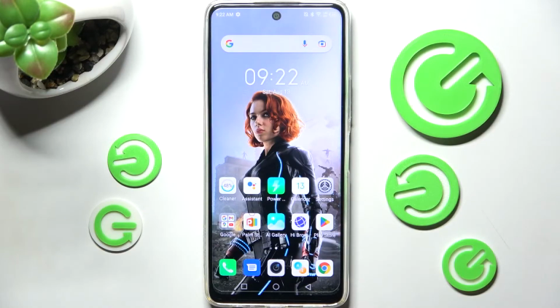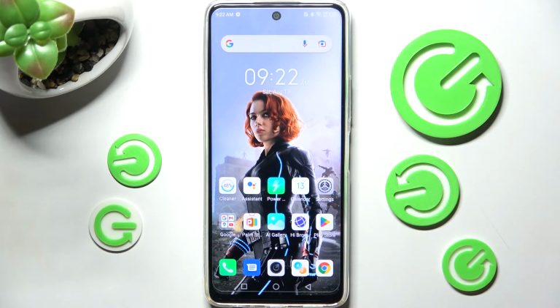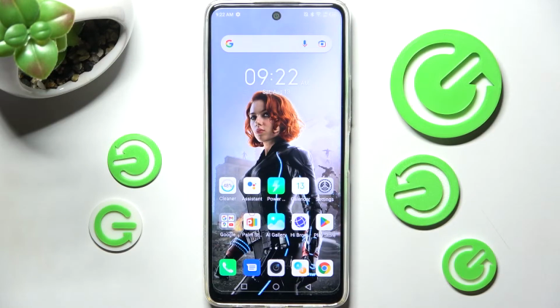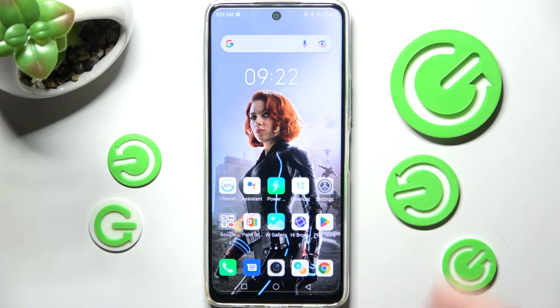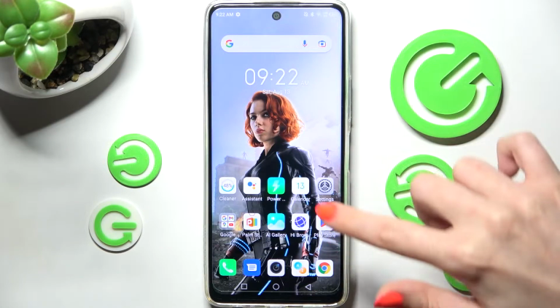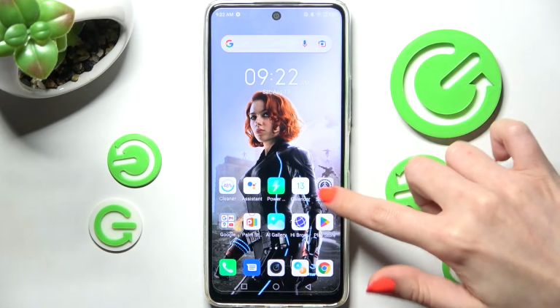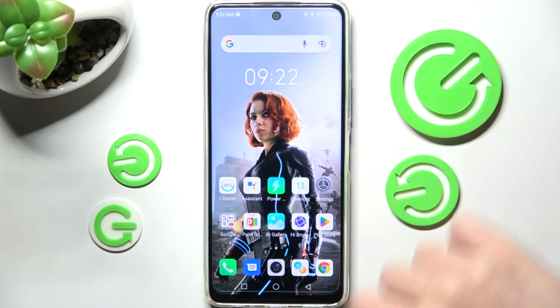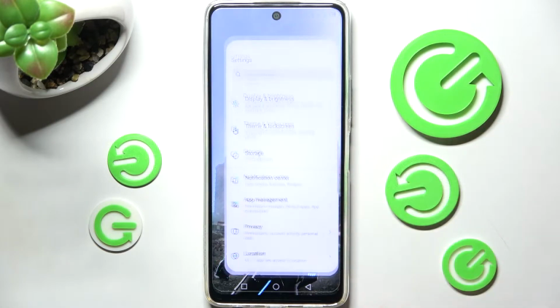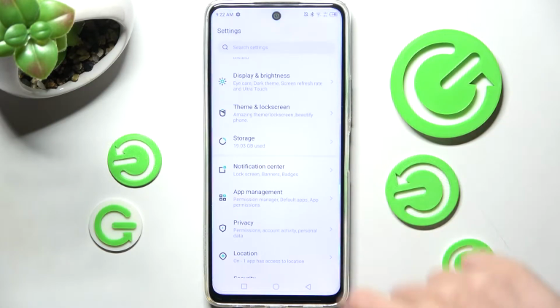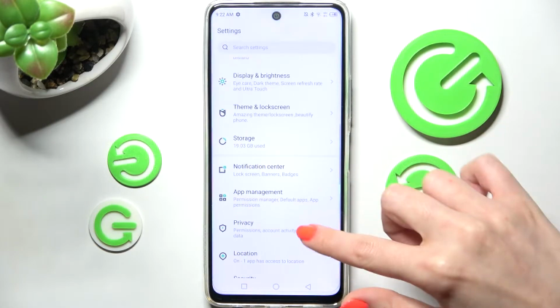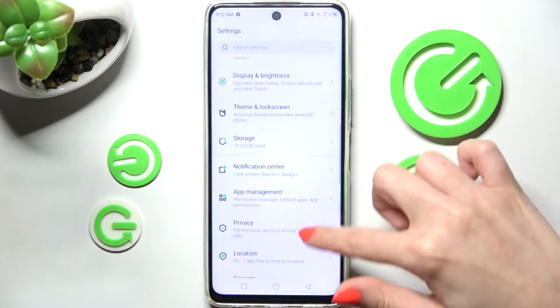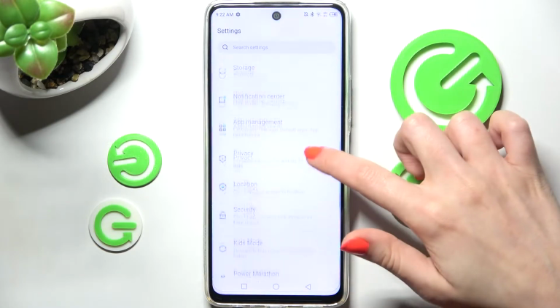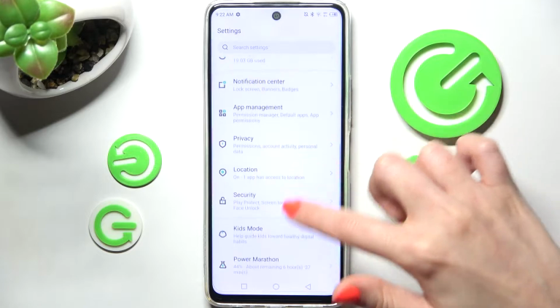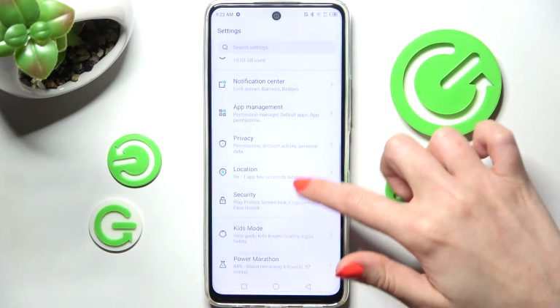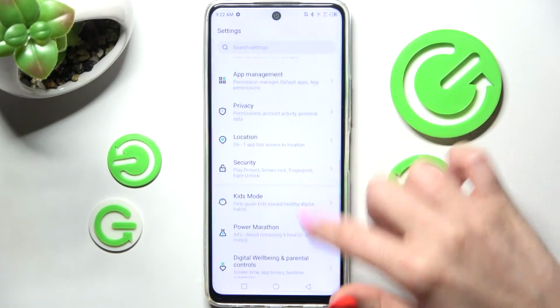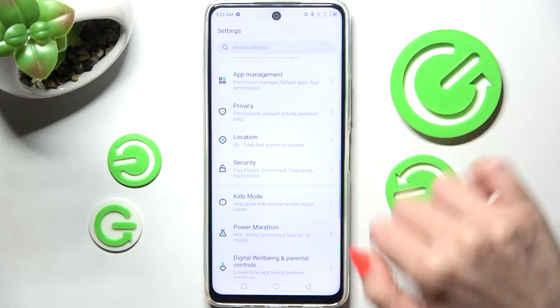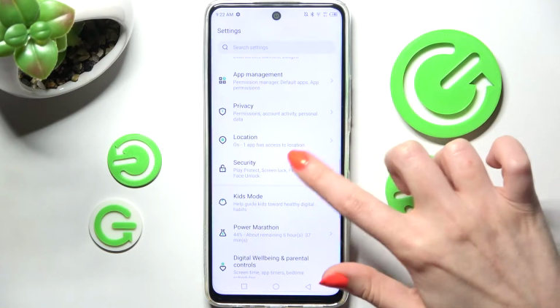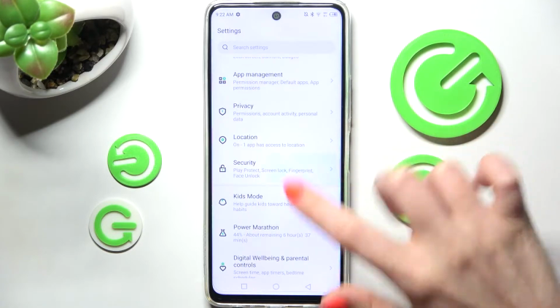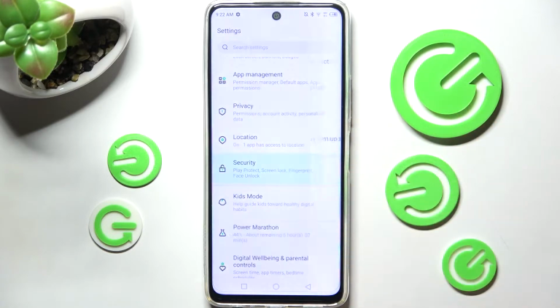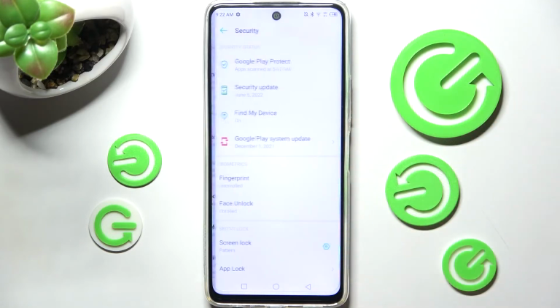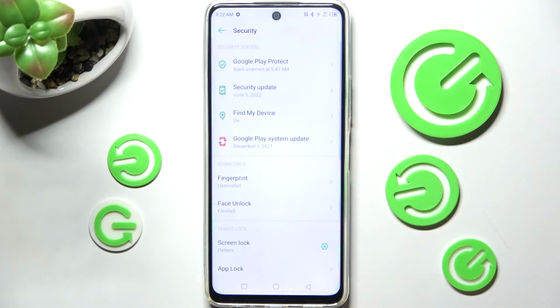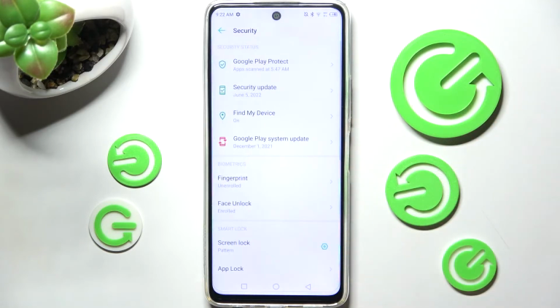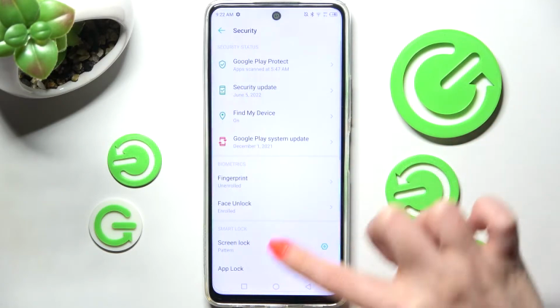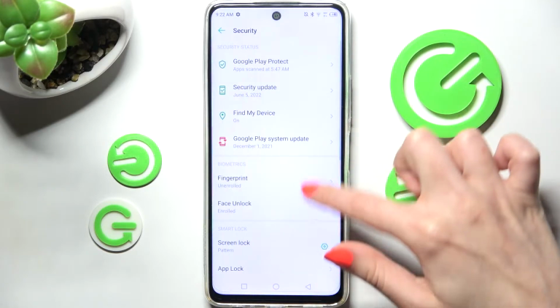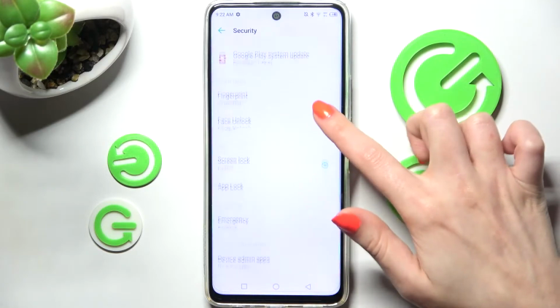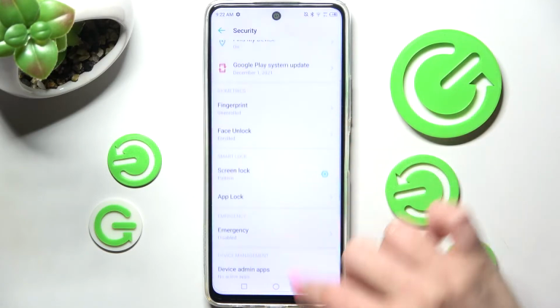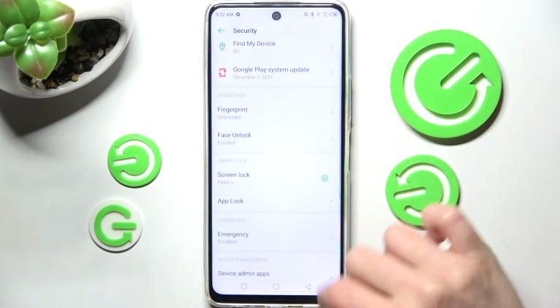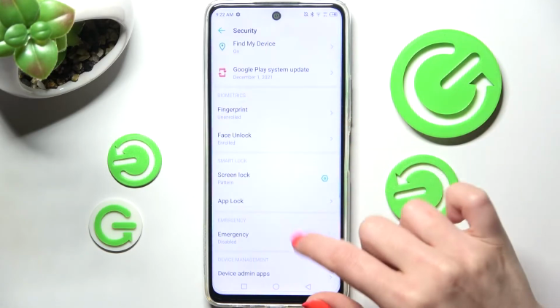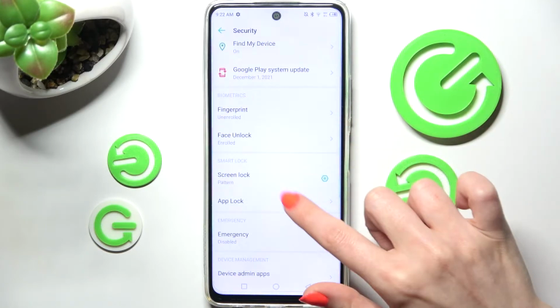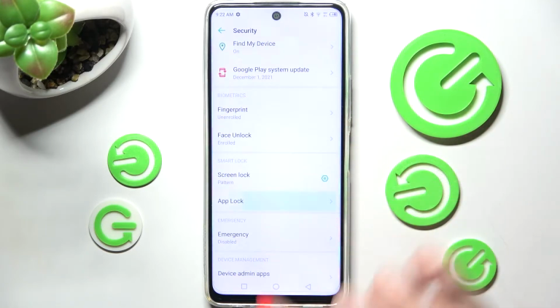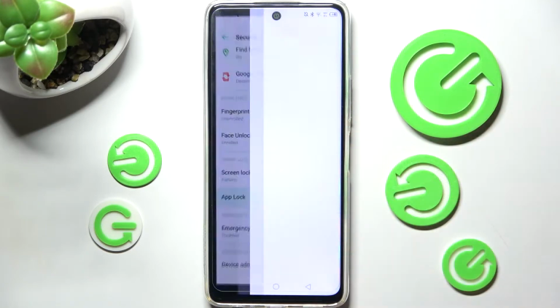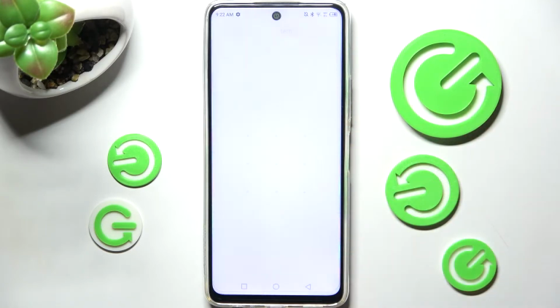You need to start by opening Settings and scrolling down. Now choose the Security section, scroll down again, and tap on AppLock.